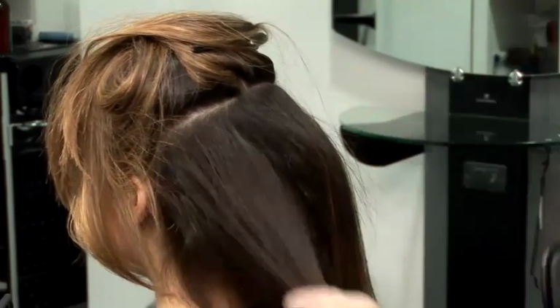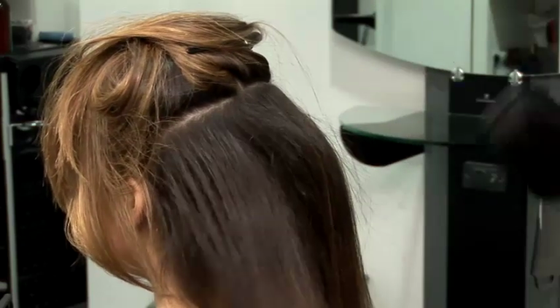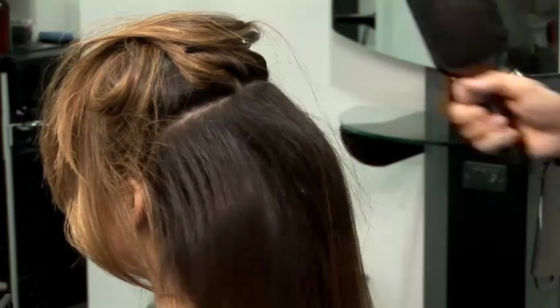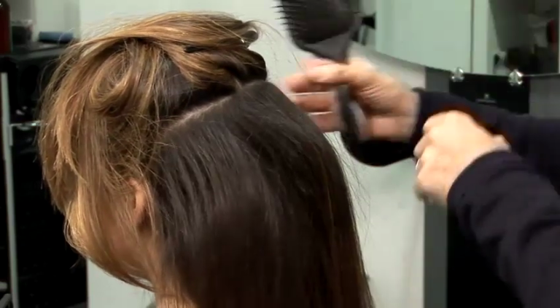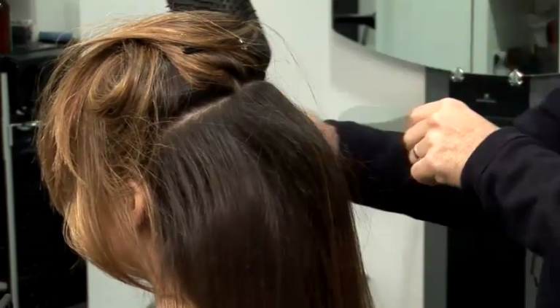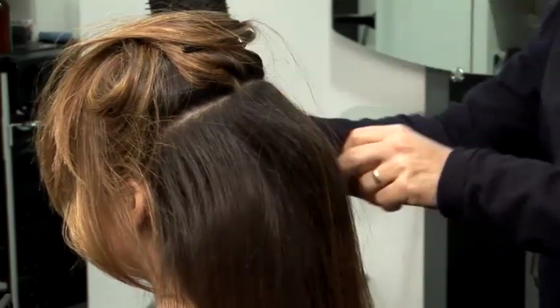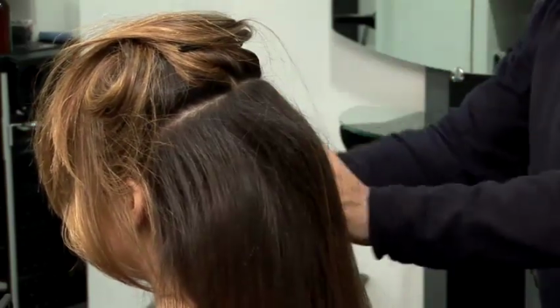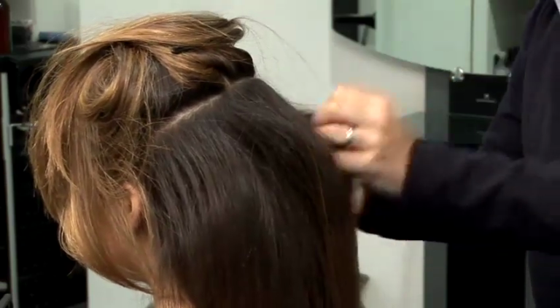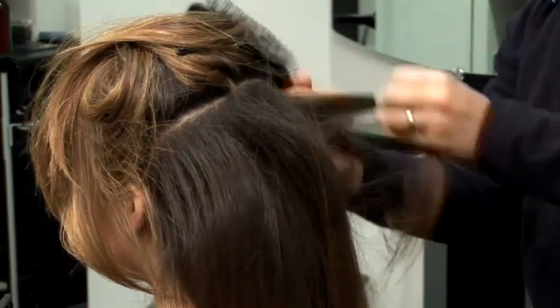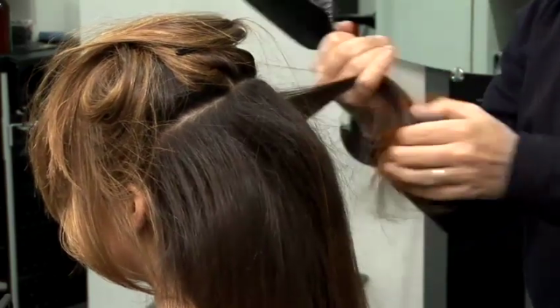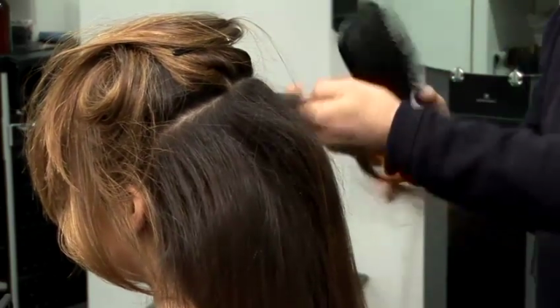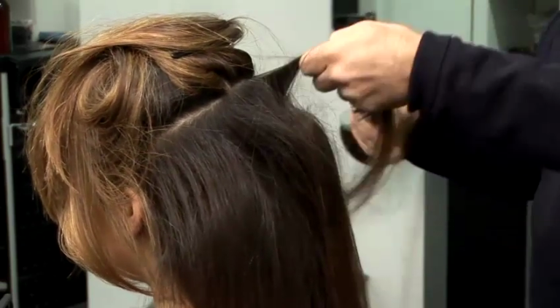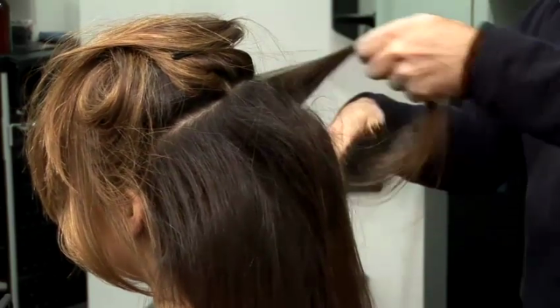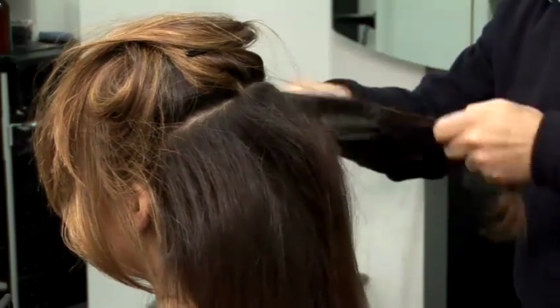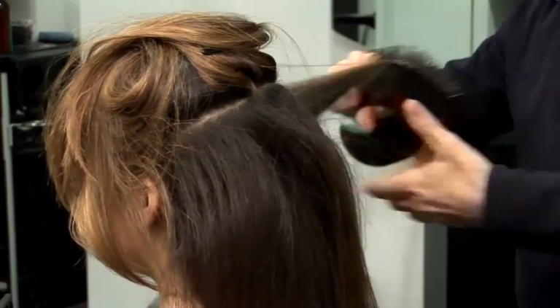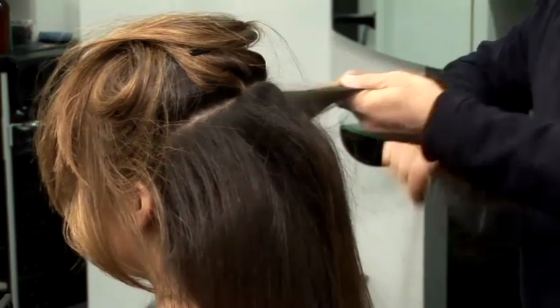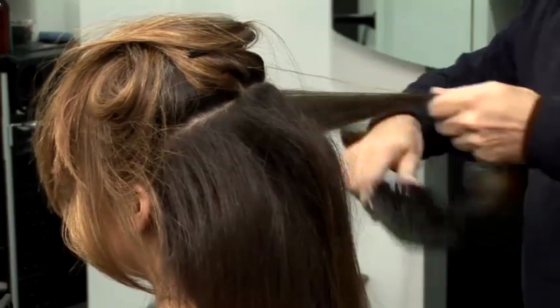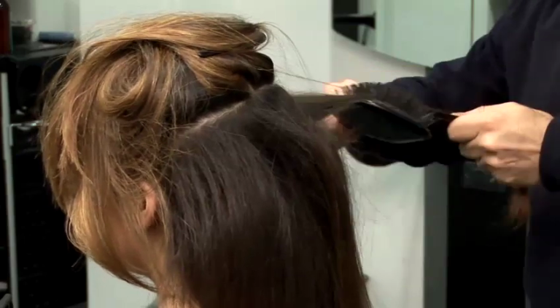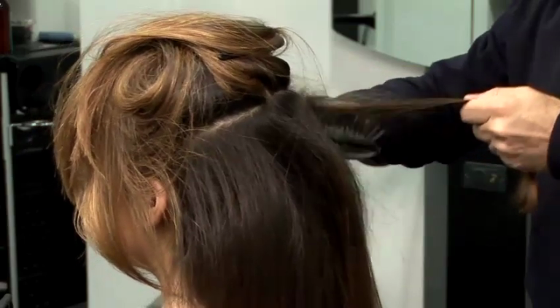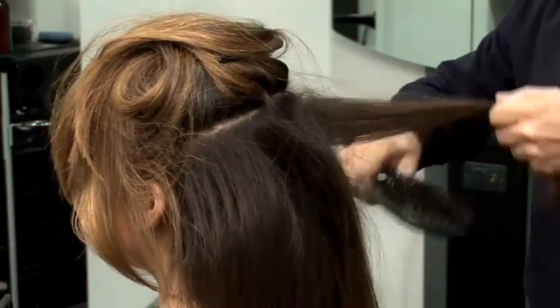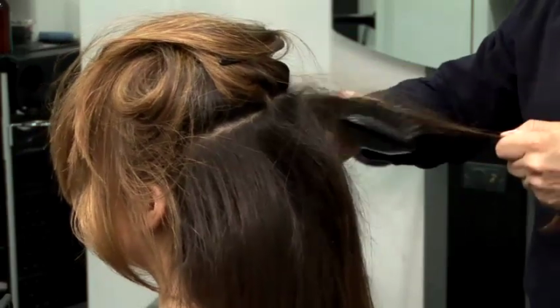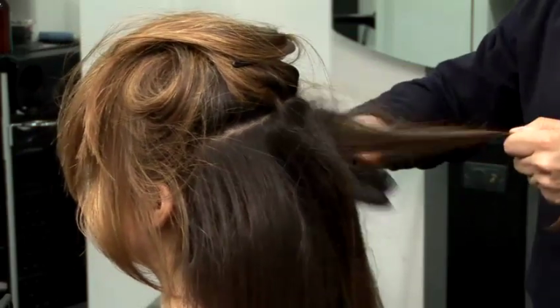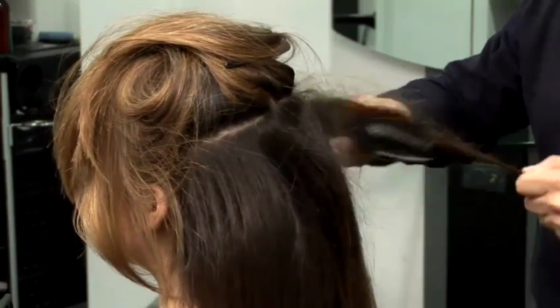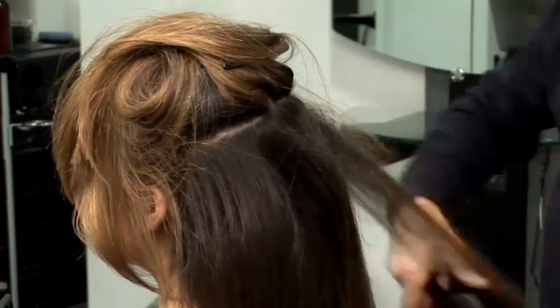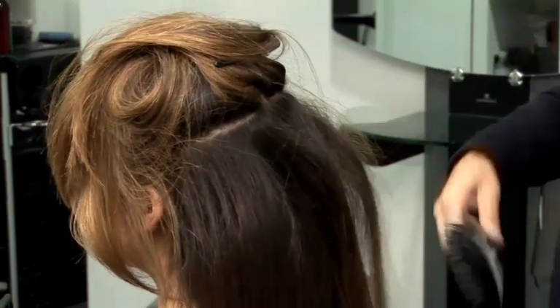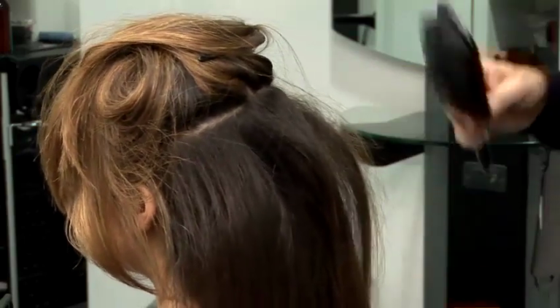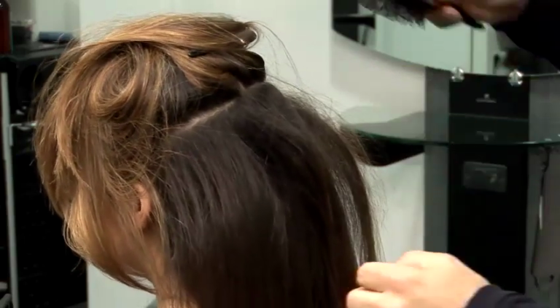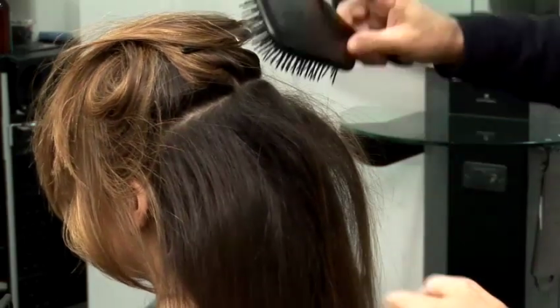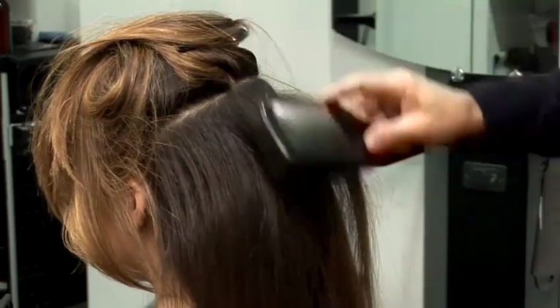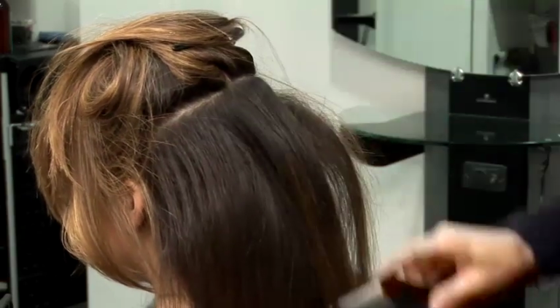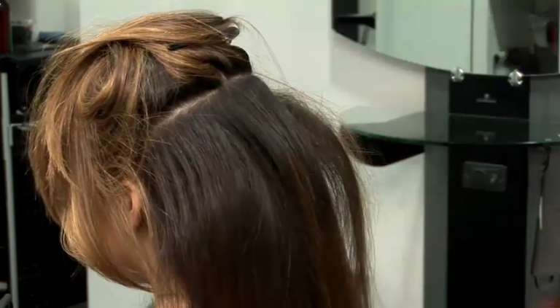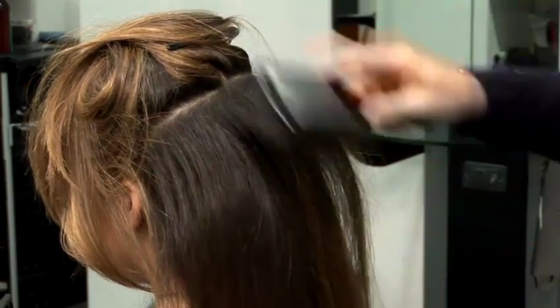And then if you can, just simply really brush very lightly the top of each section.